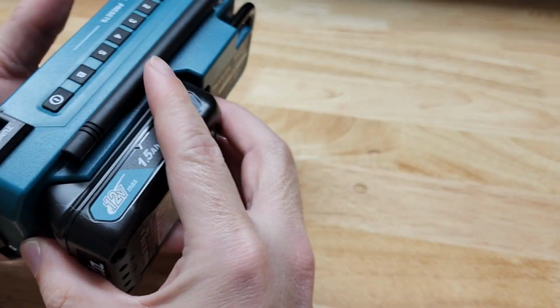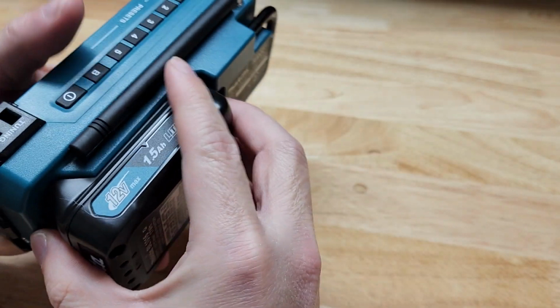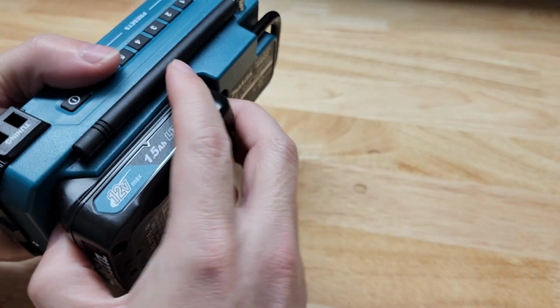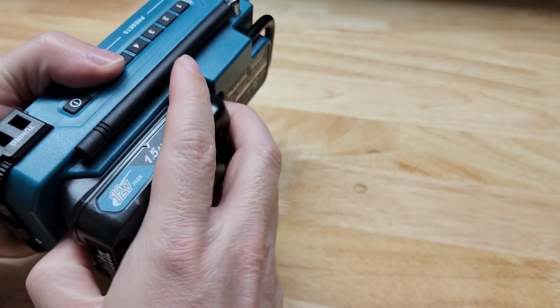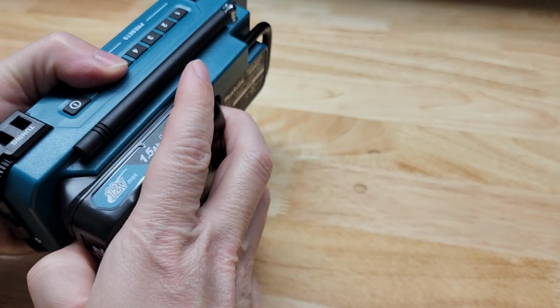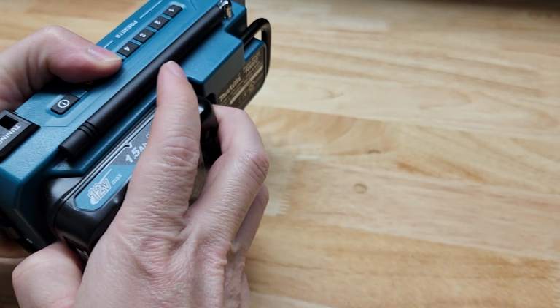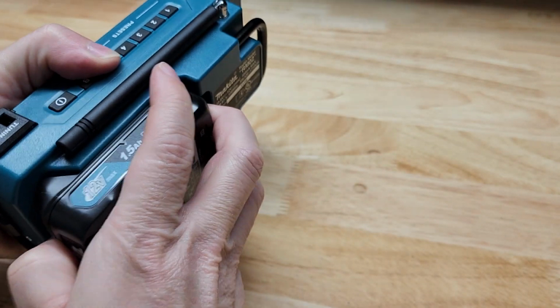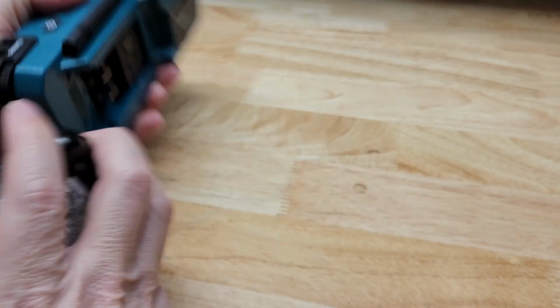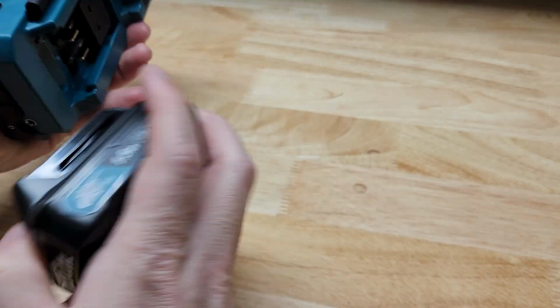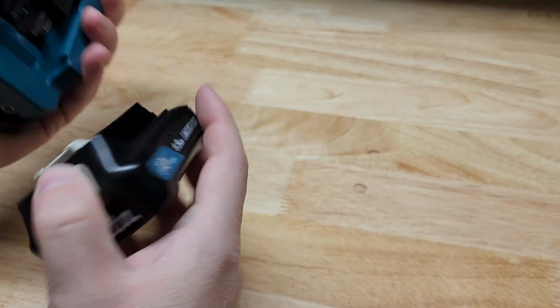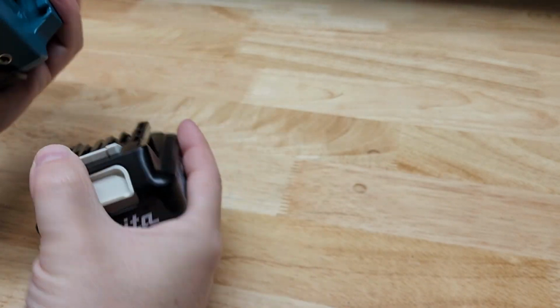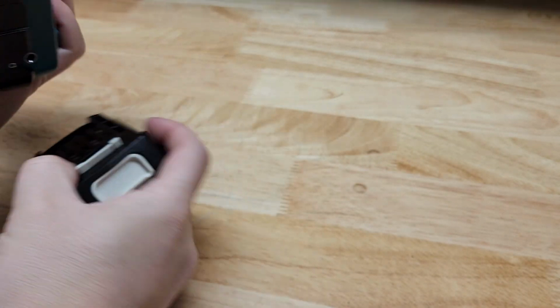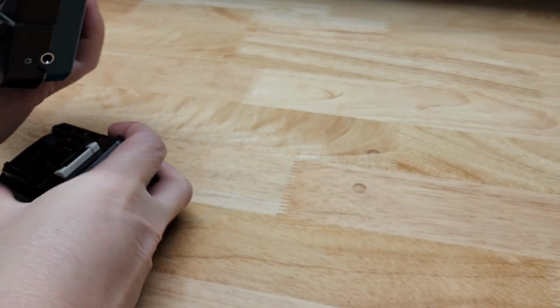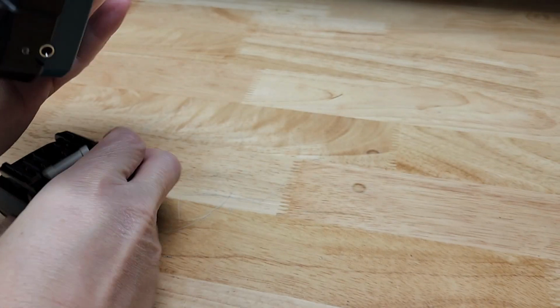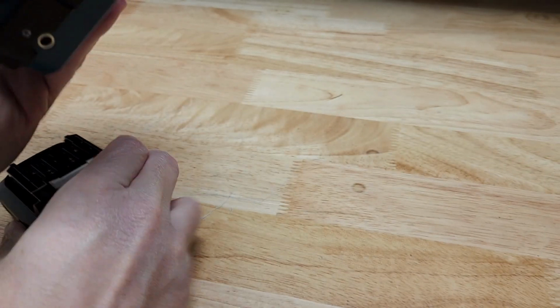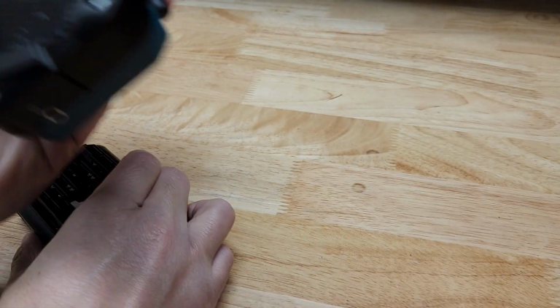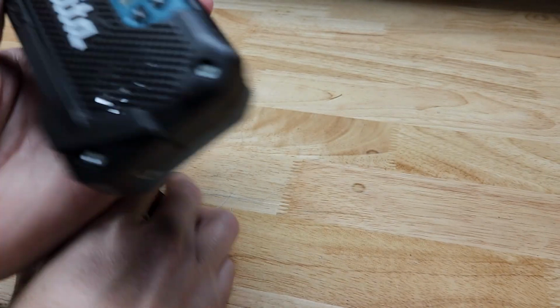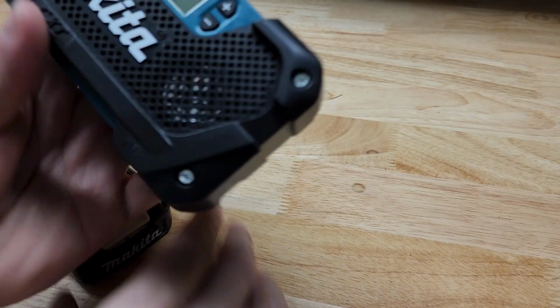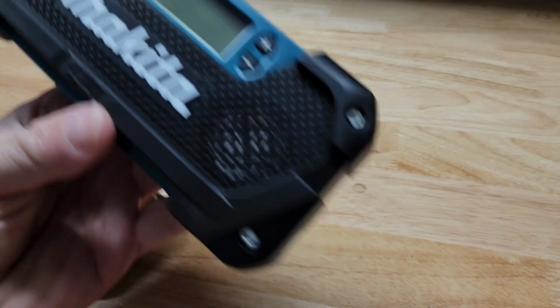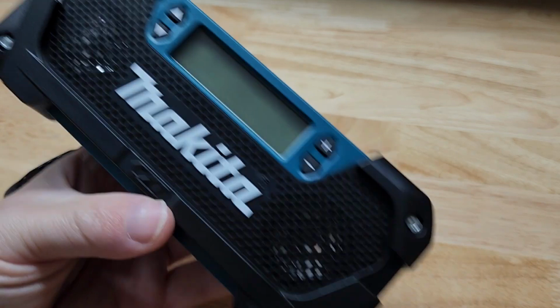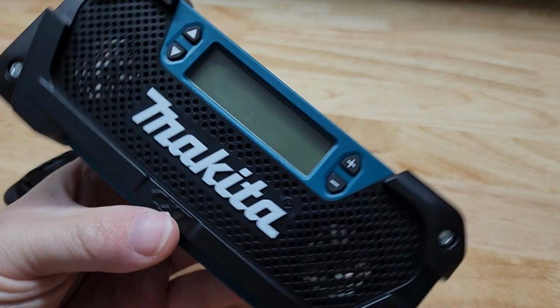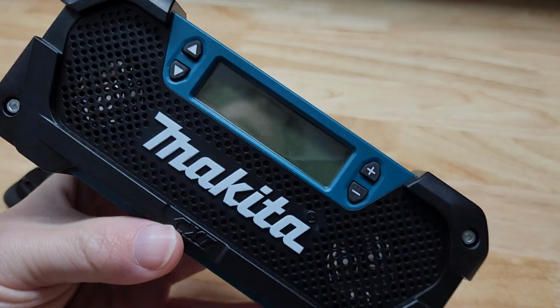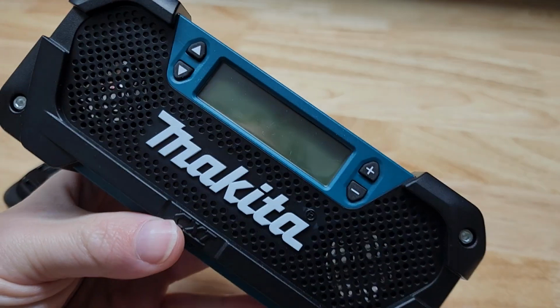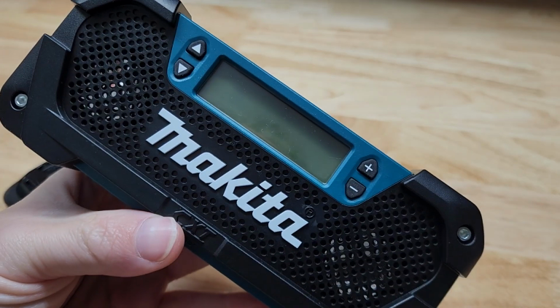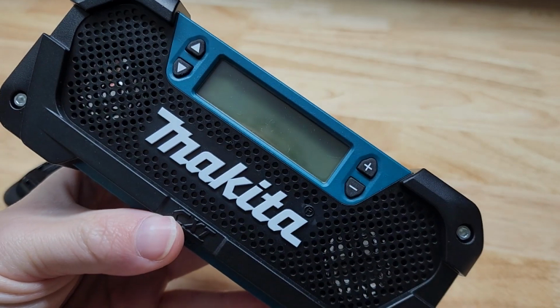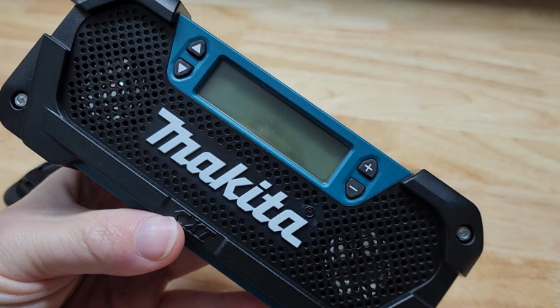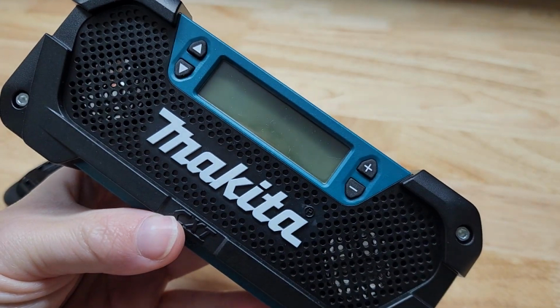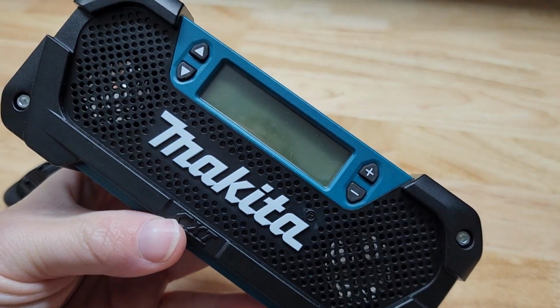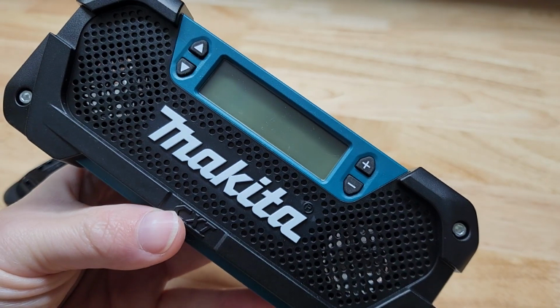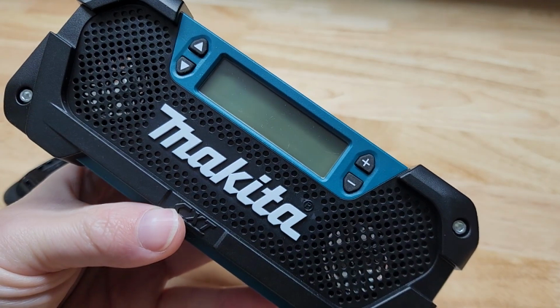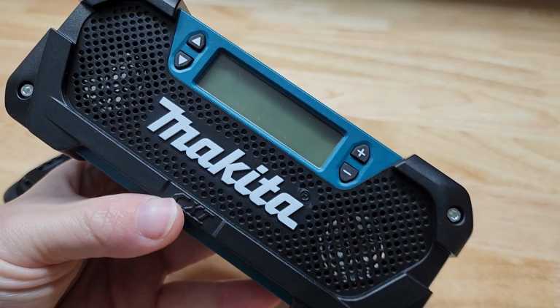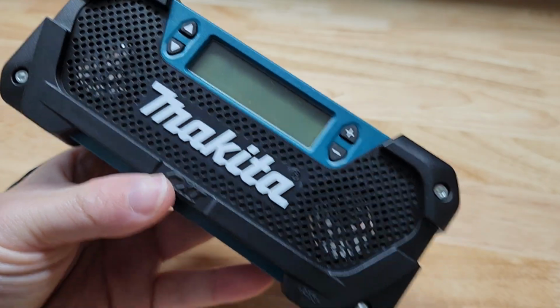But if you're in Makita's 12-volt lineup or plan to be, it's a nice little addition to have around. There it is — thanks for watching.